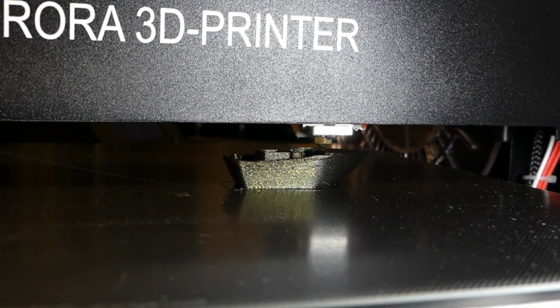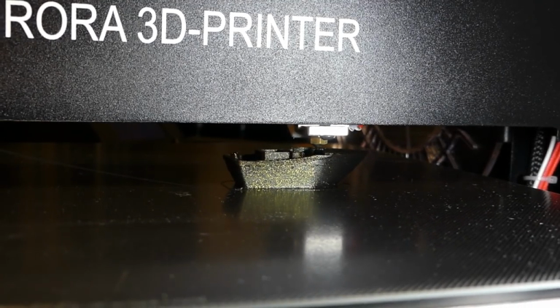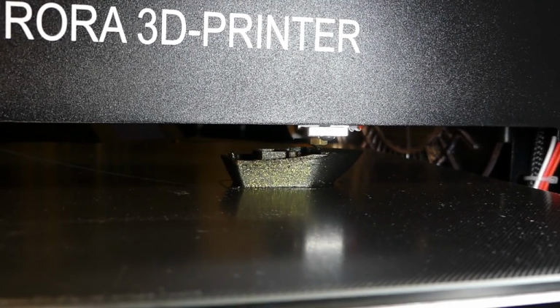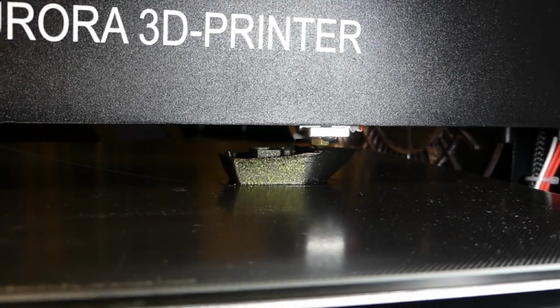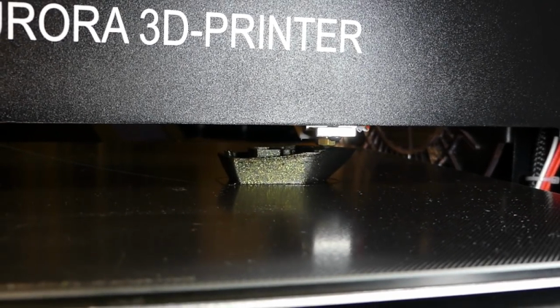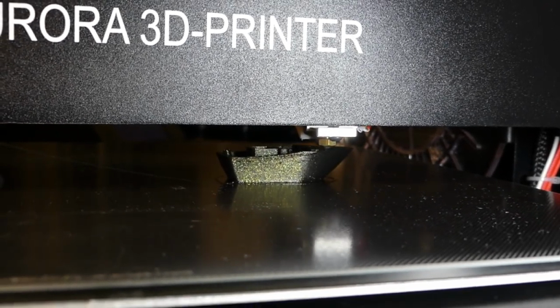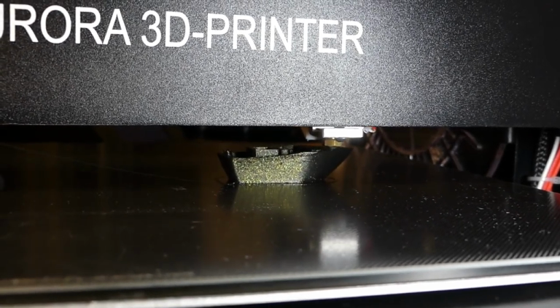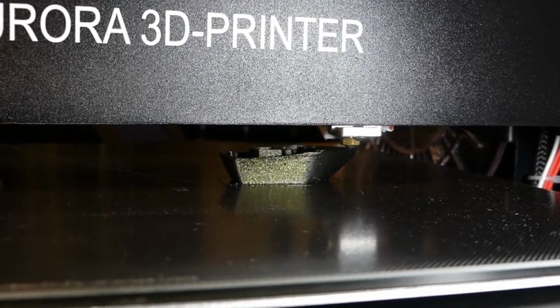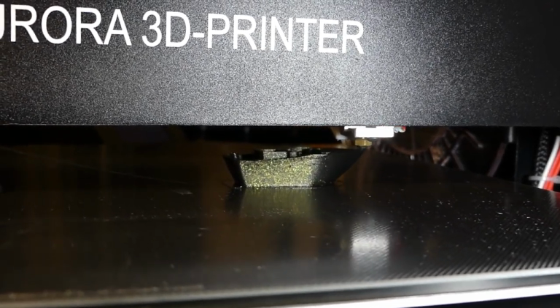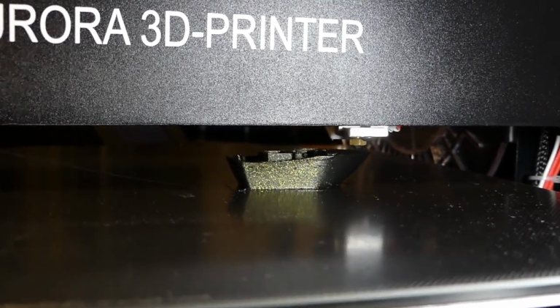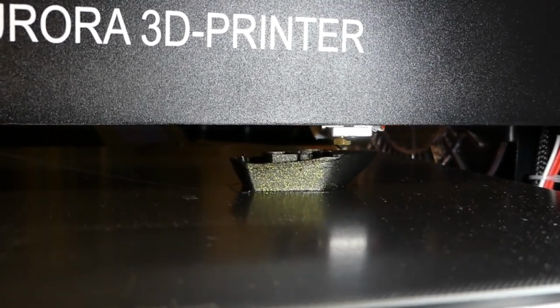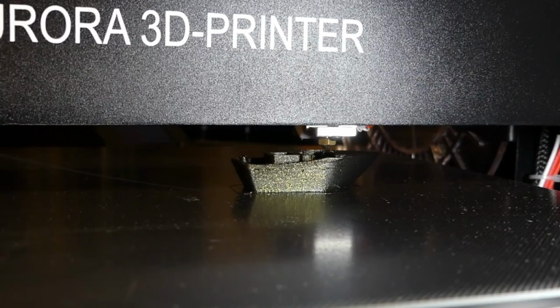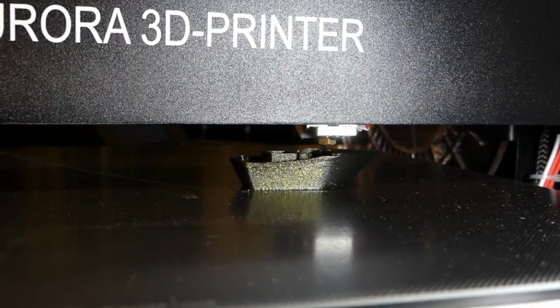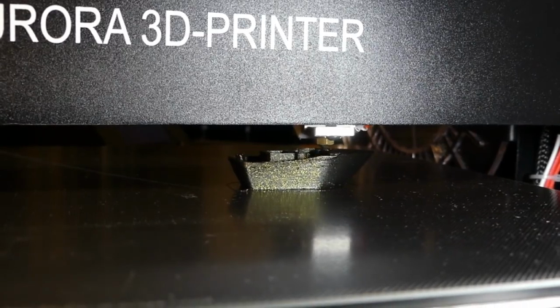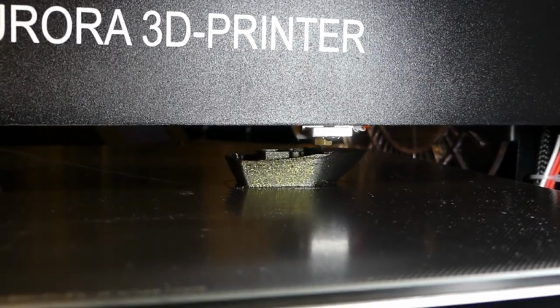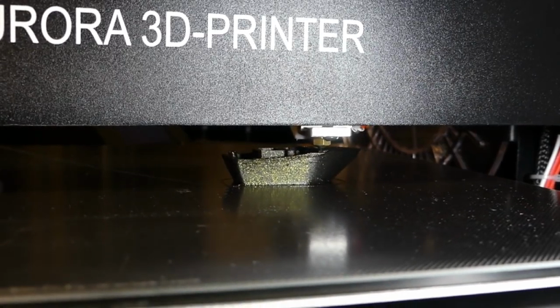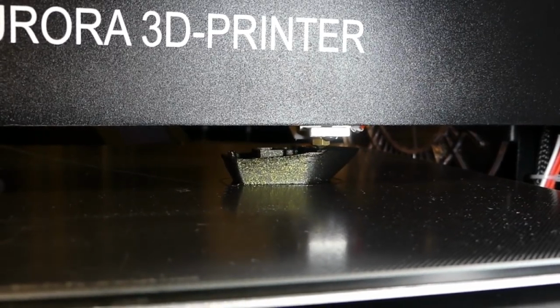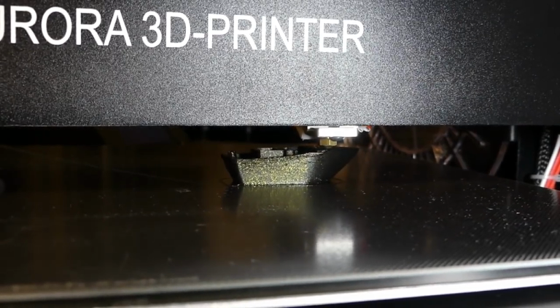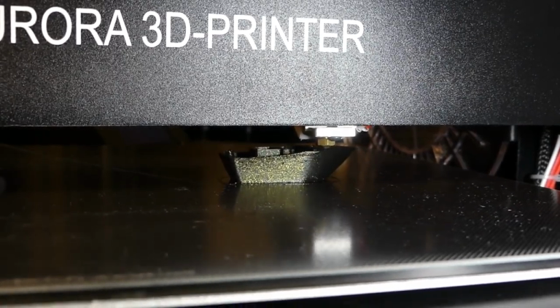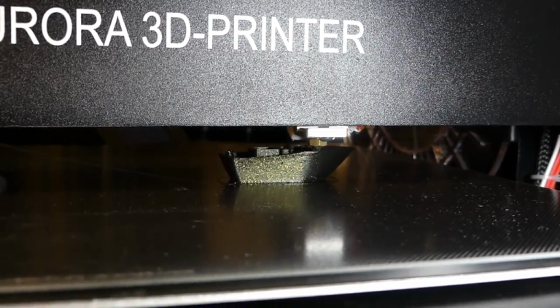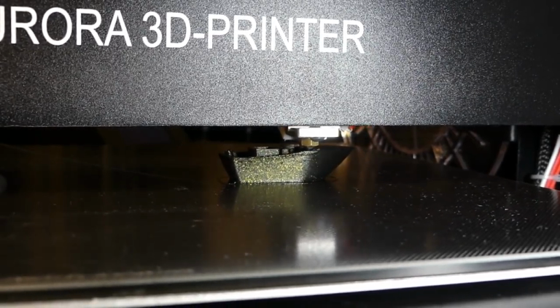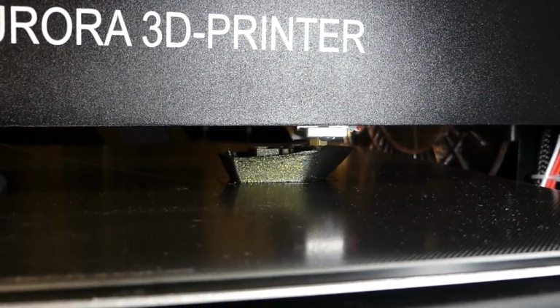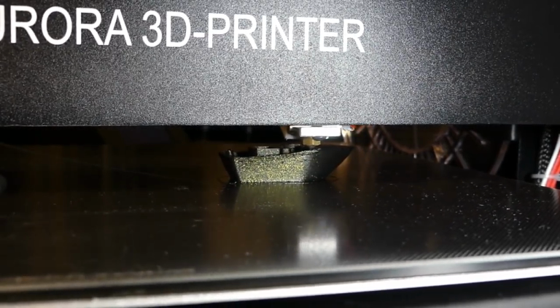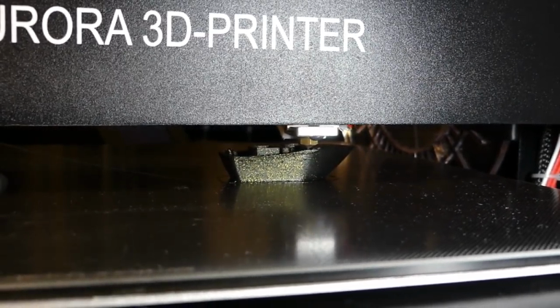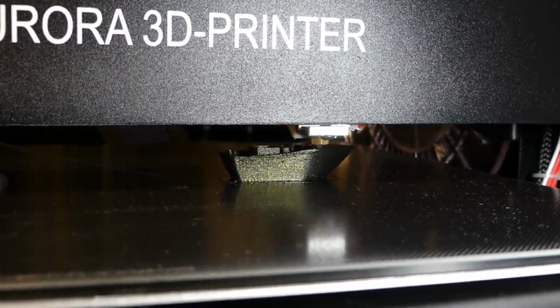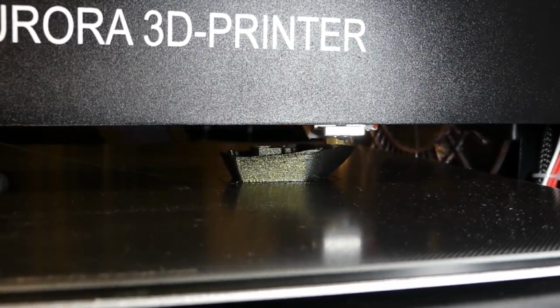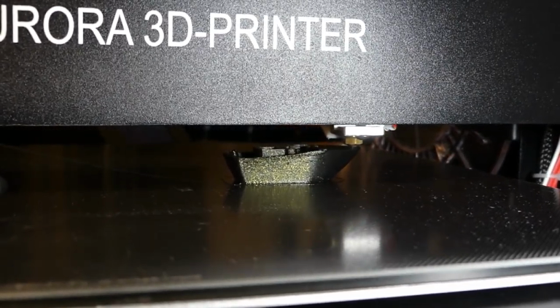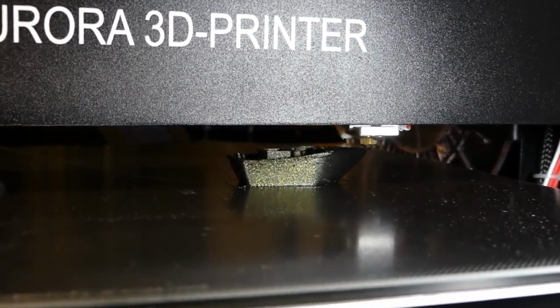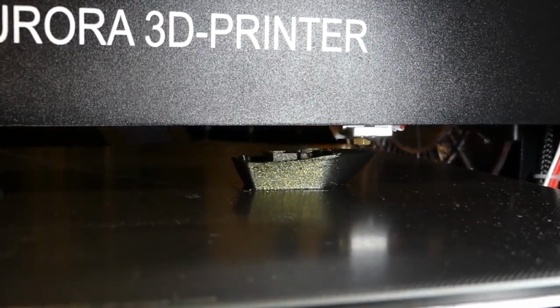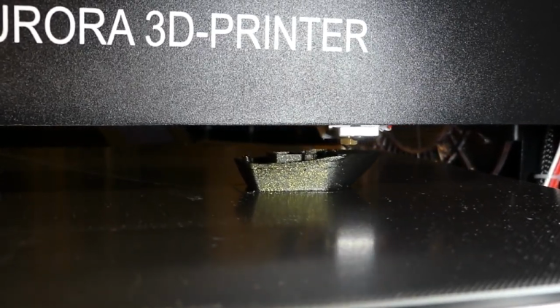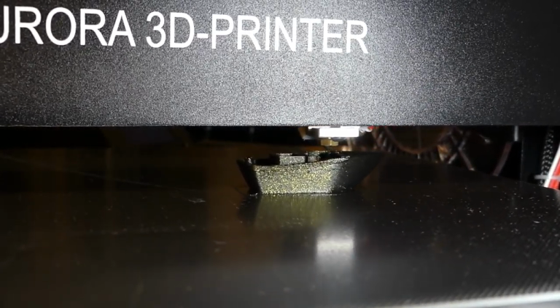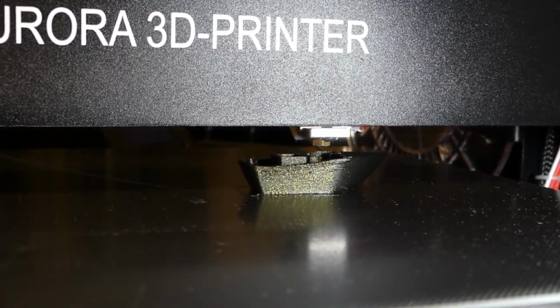Here's a sample of the printing and how loud it is. I lowered the fan speed to 75% because it whines like a banshee at 100%.